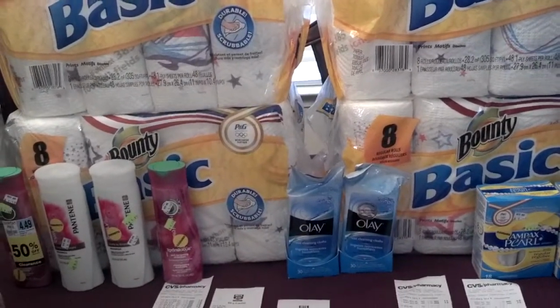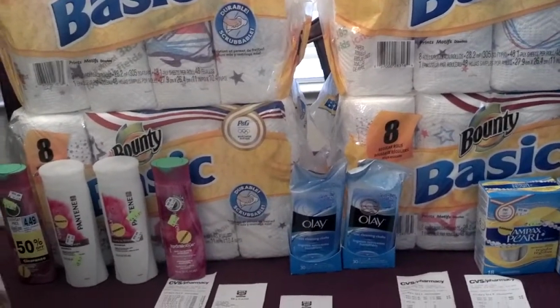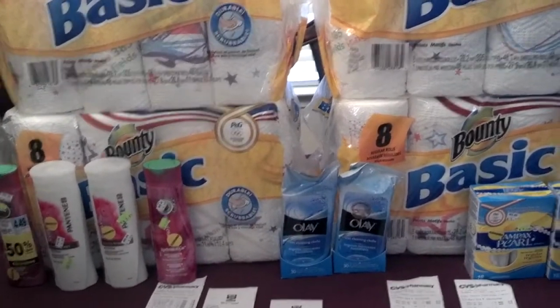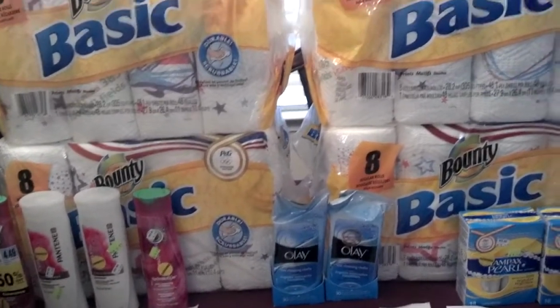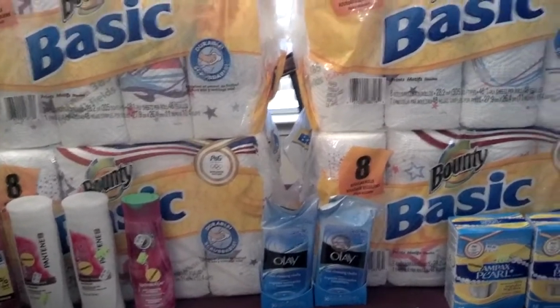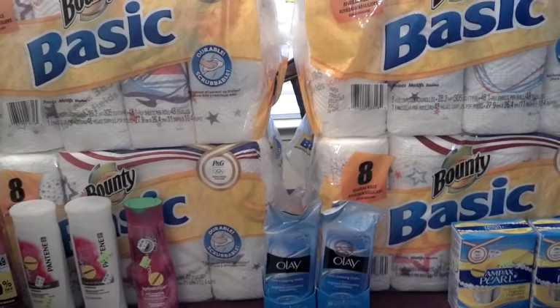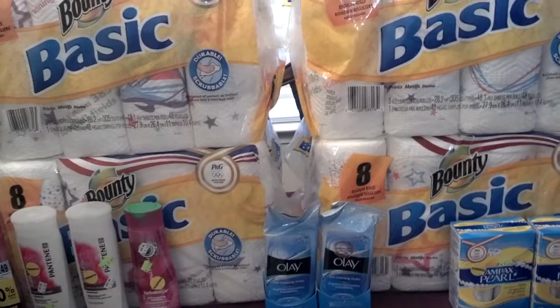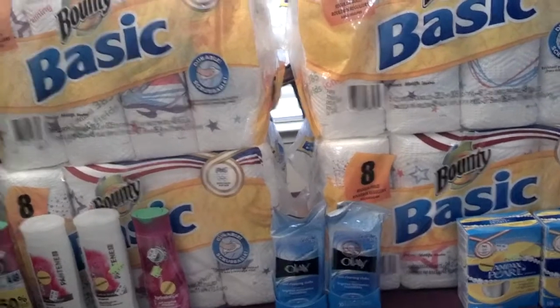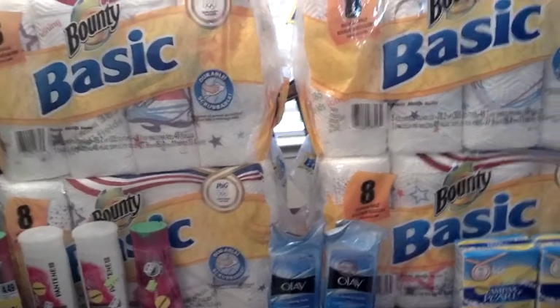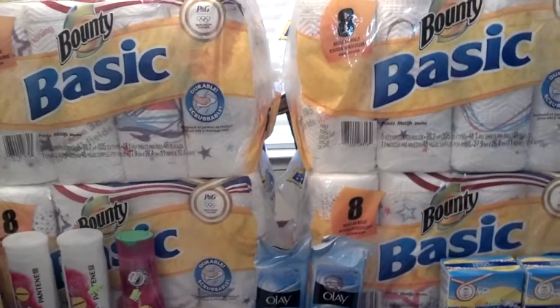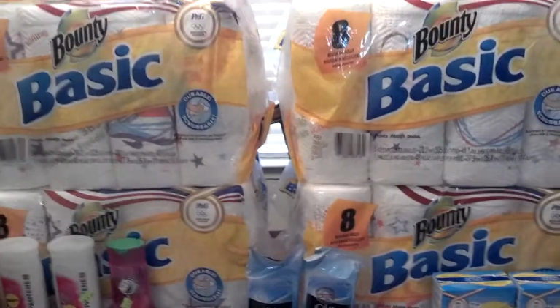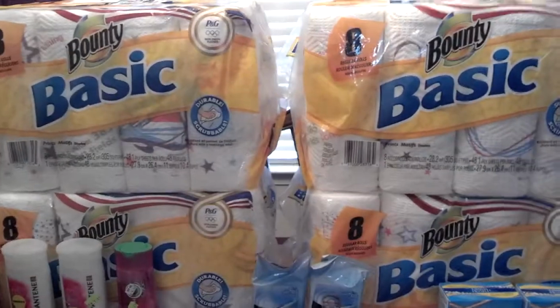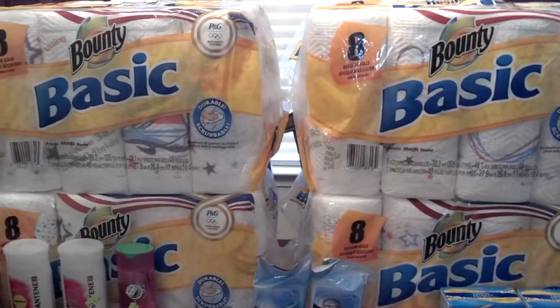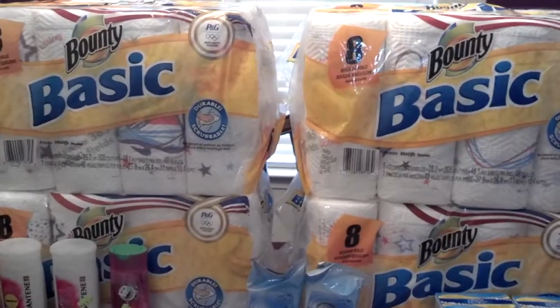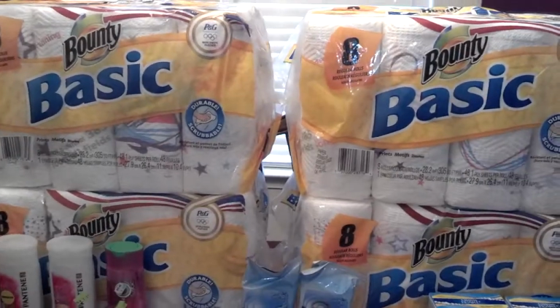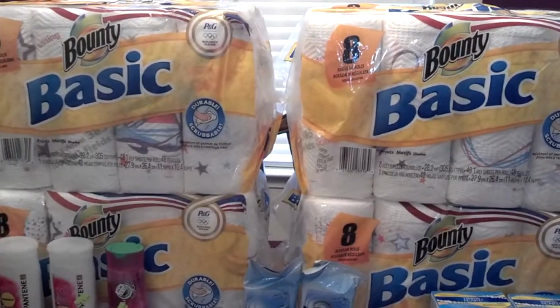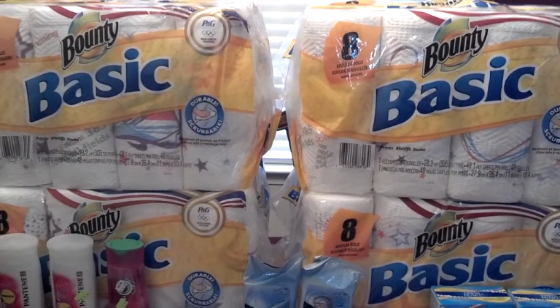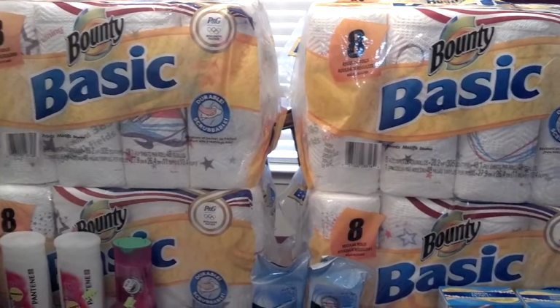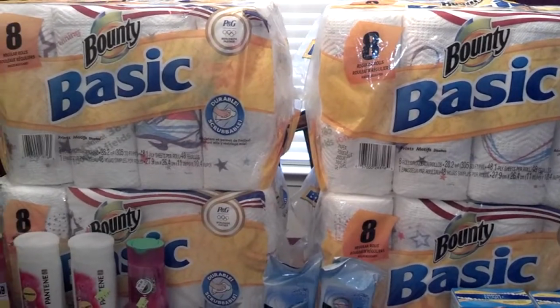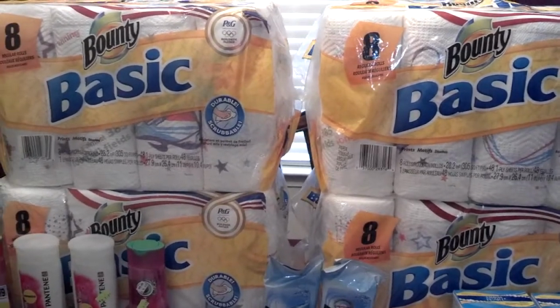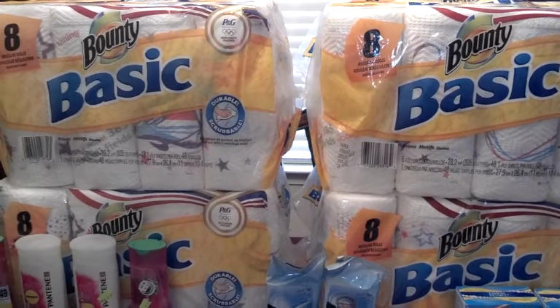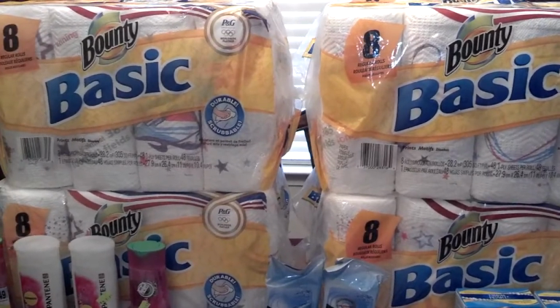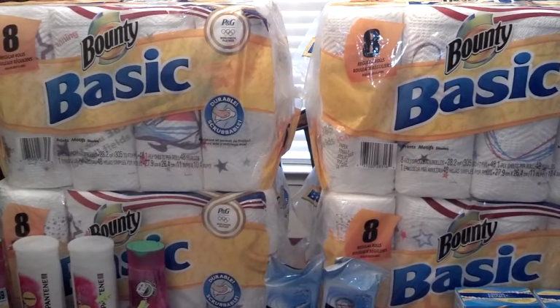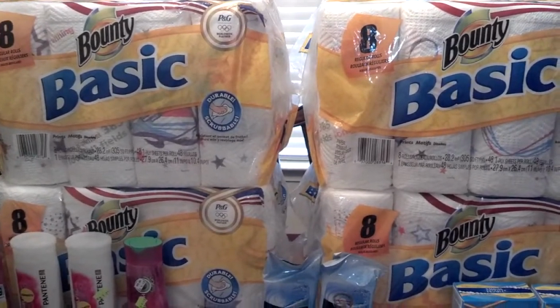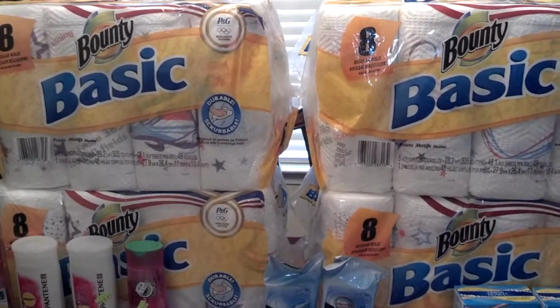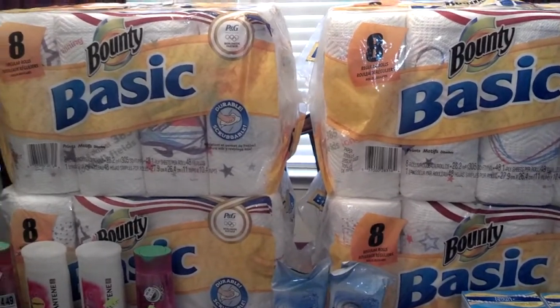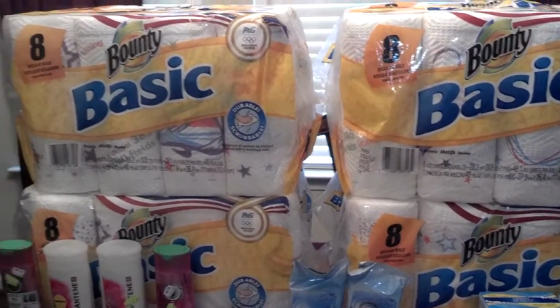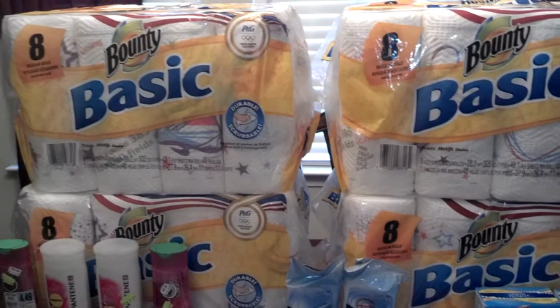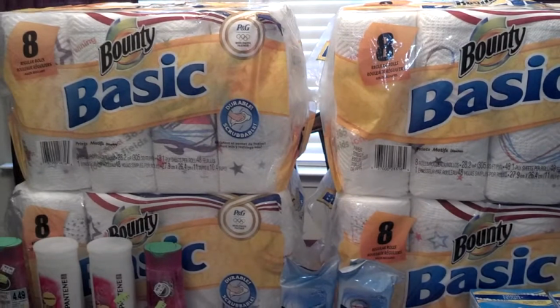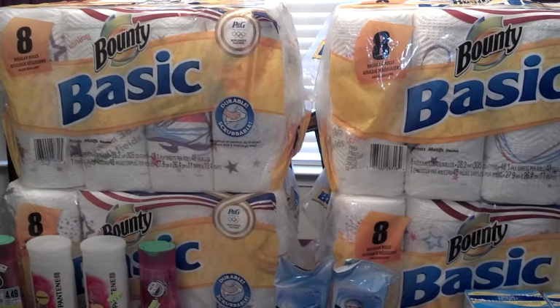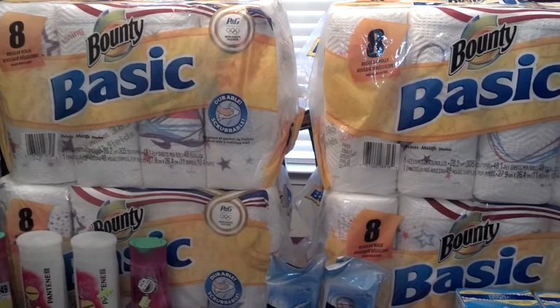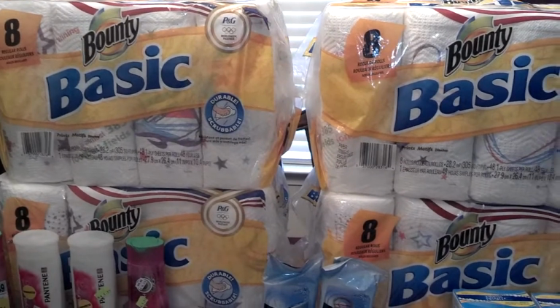I pulled all of those receipts together along with these four, and that will qualify me for a rebate, so I will get $5 back for that.